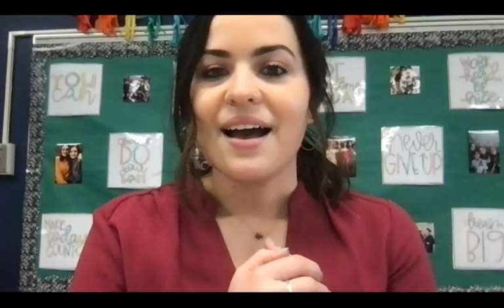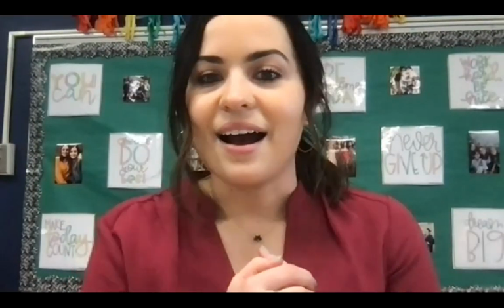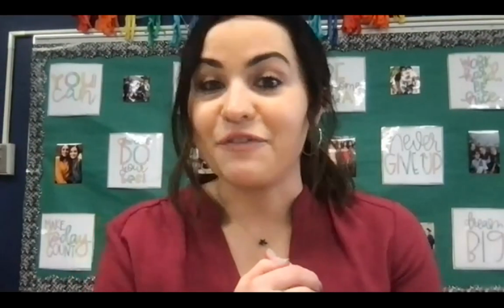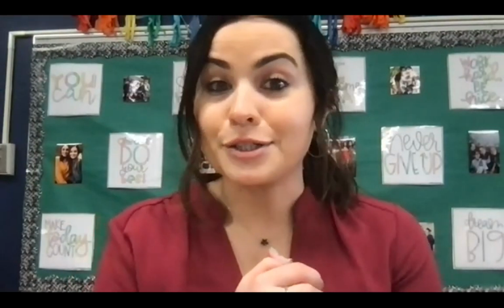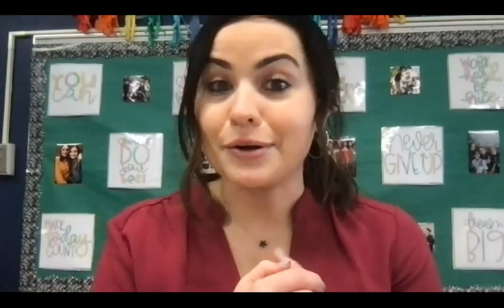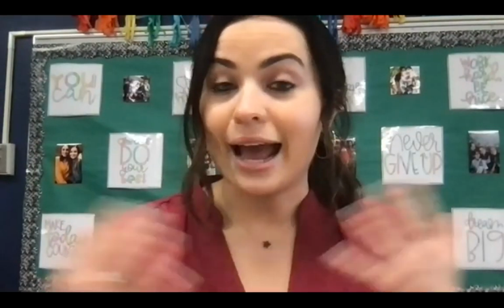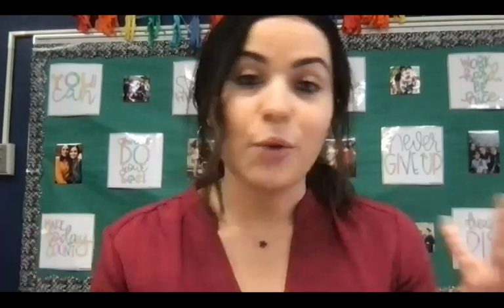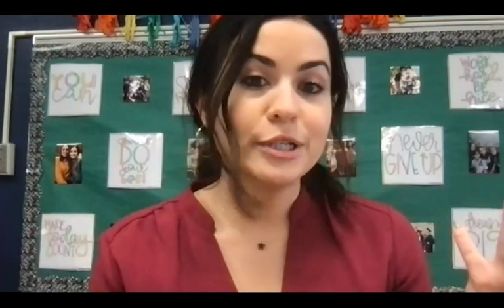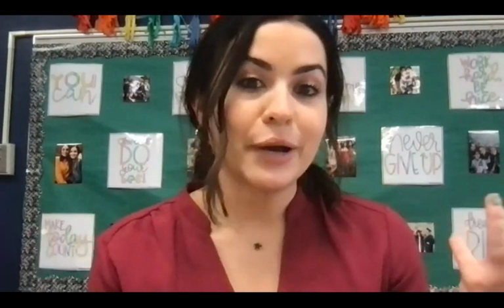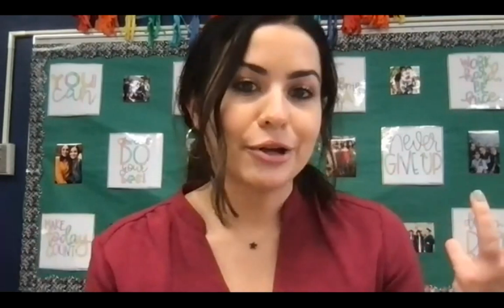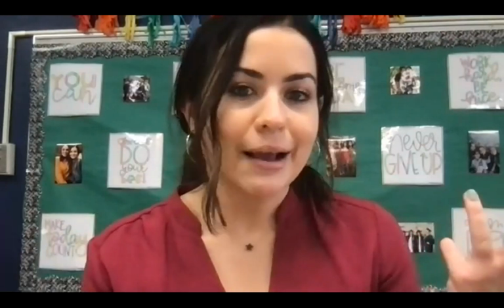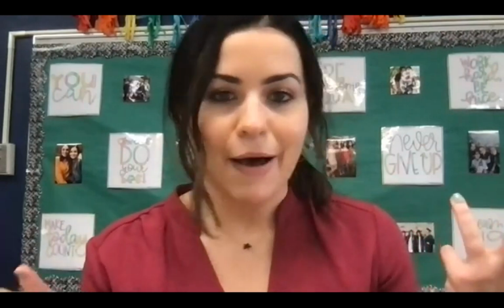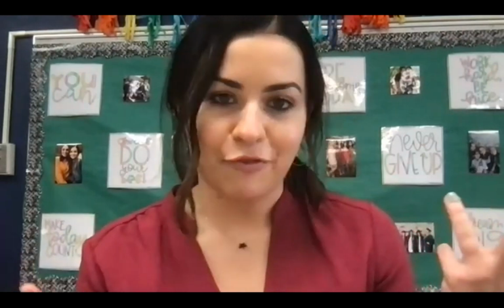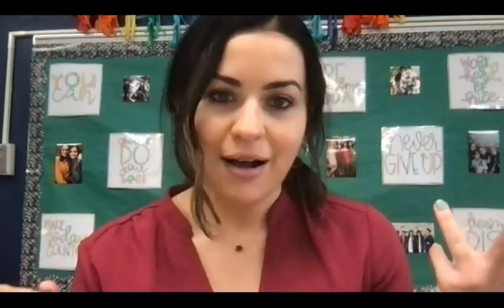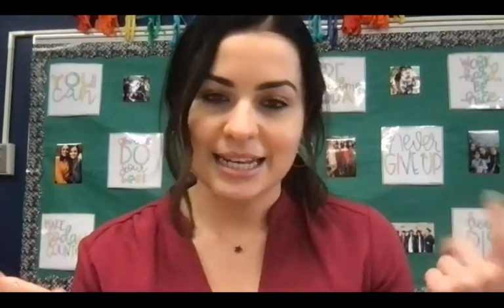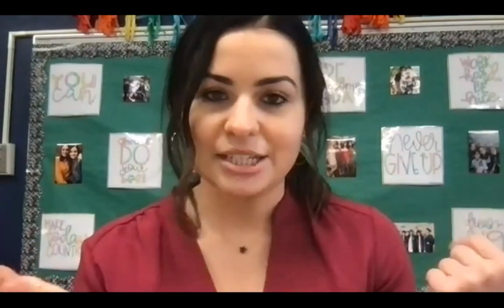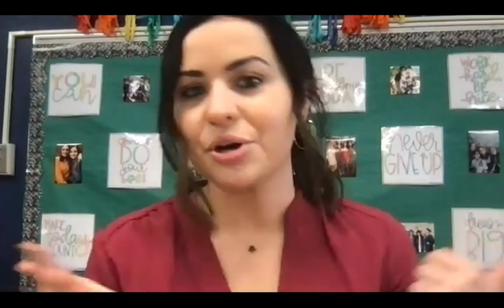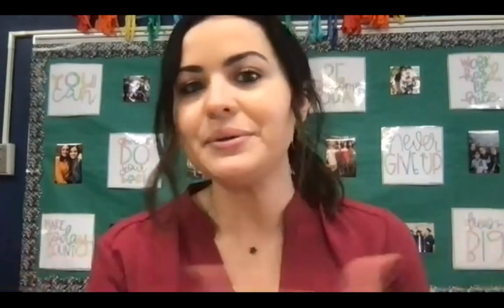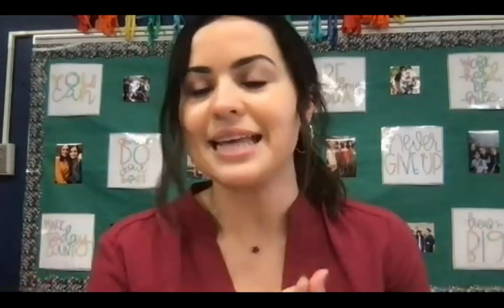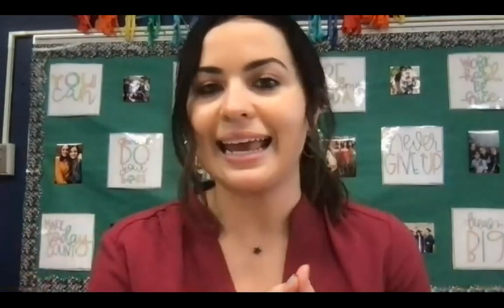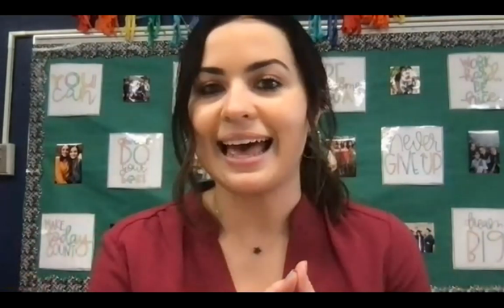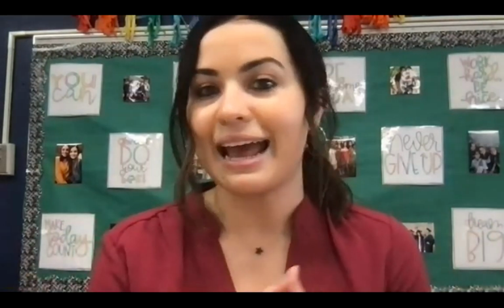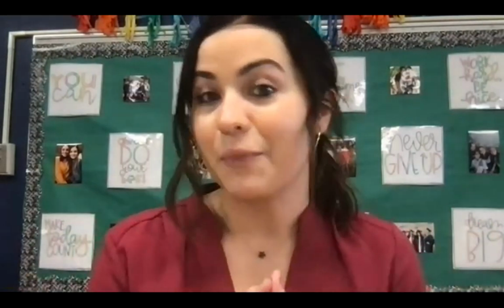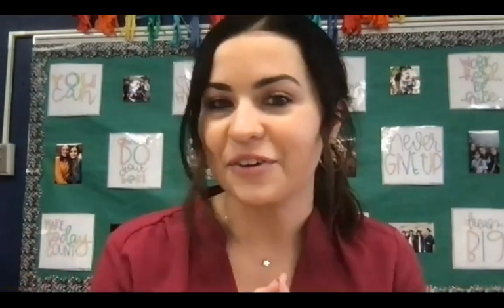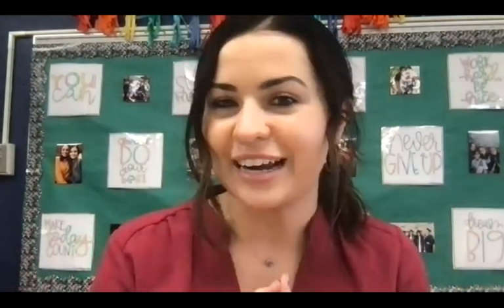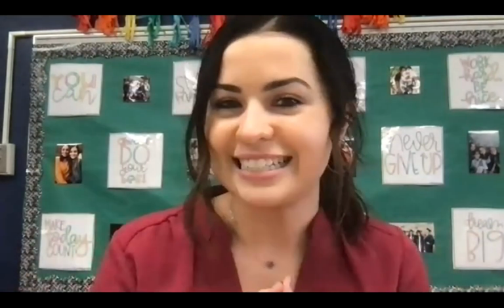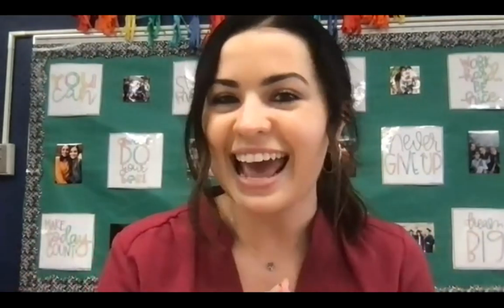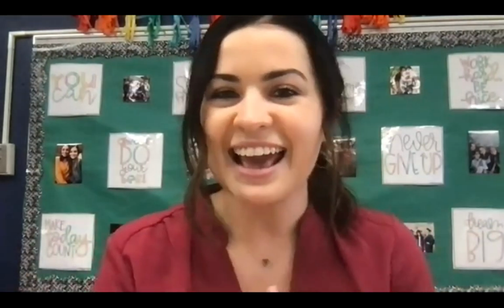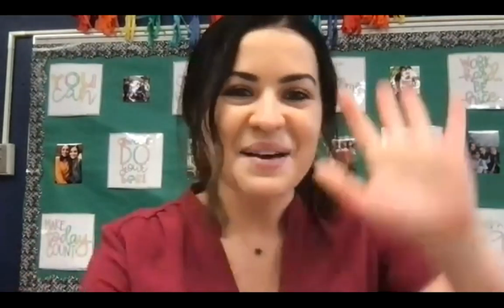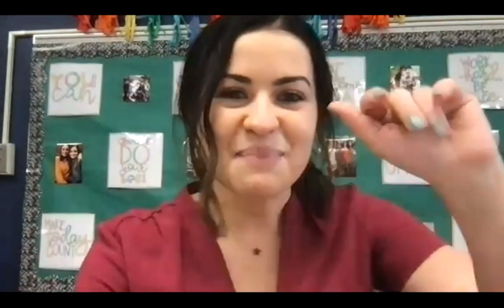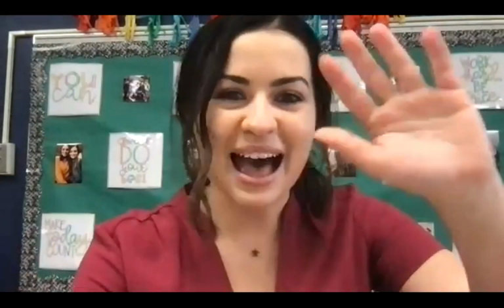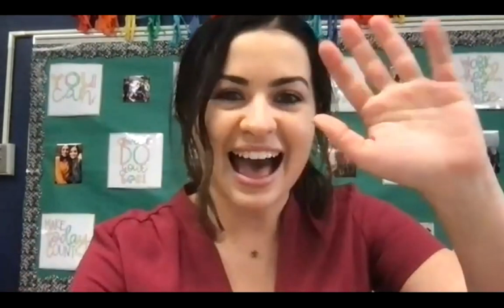All right, first grade. I hope you enjoyed learning about frogs and toads, and I hope you have a great day. Bye-bye!